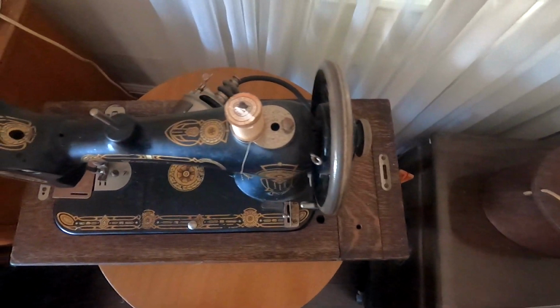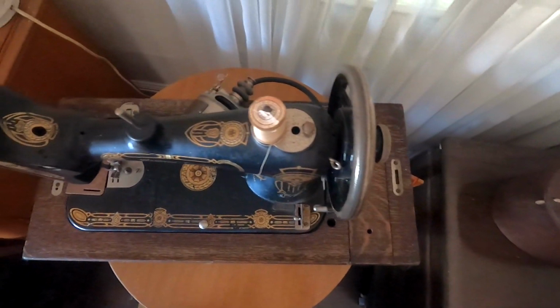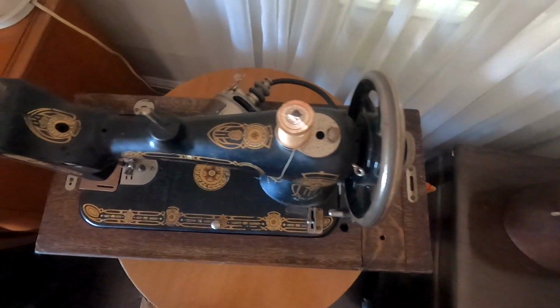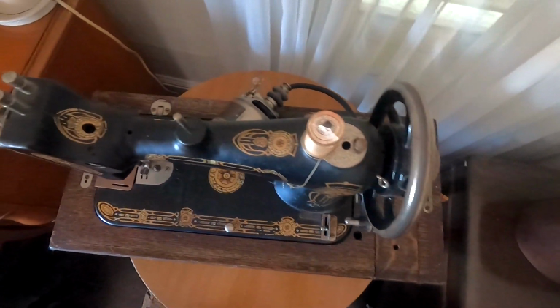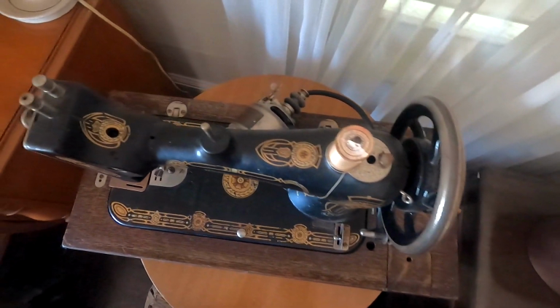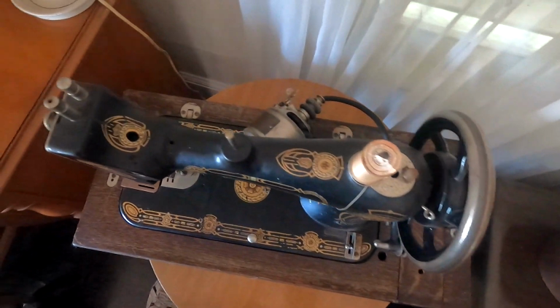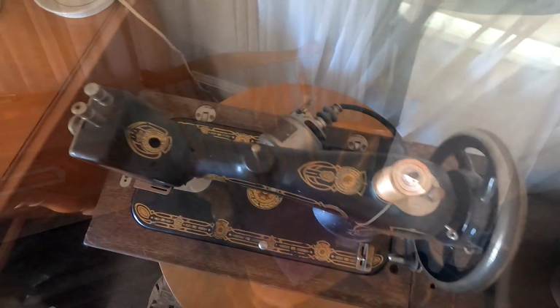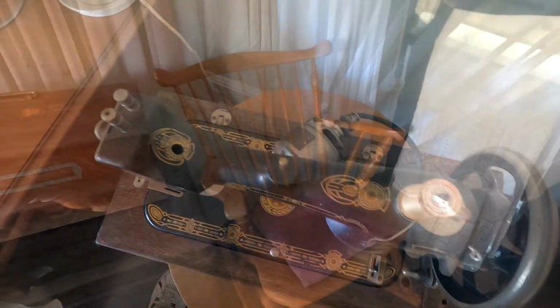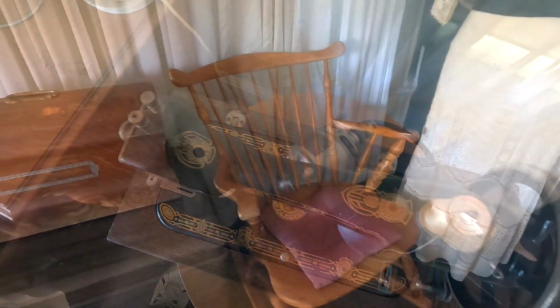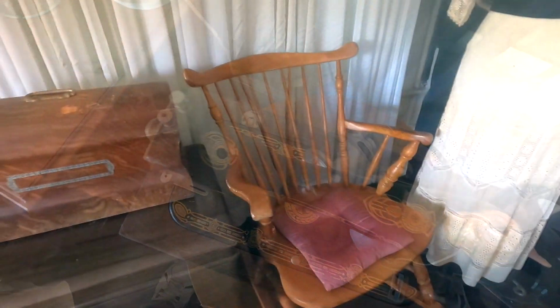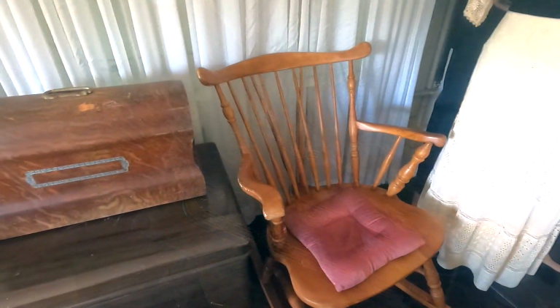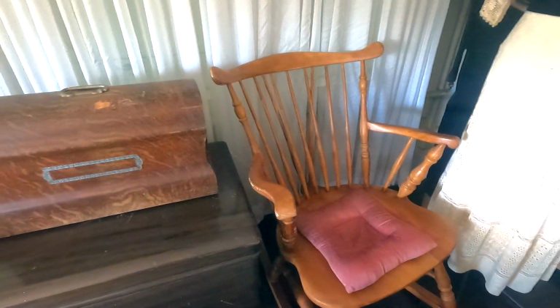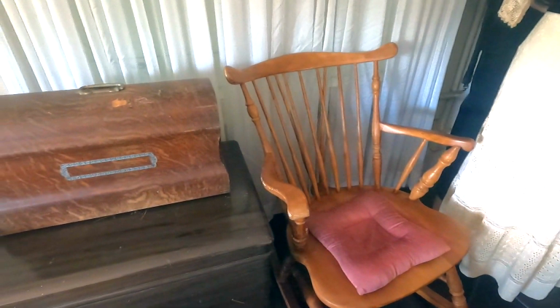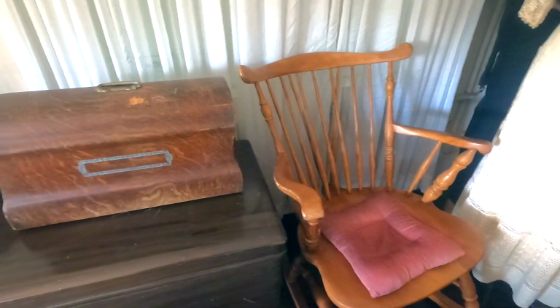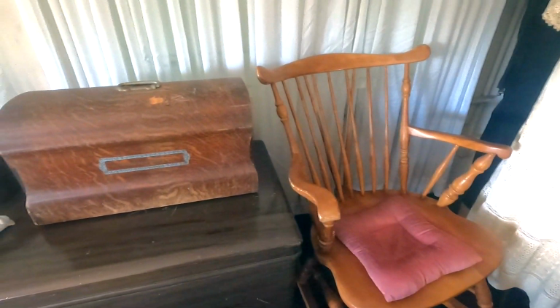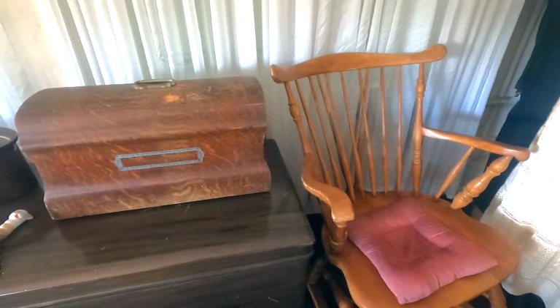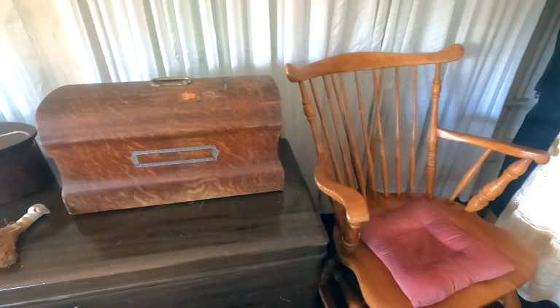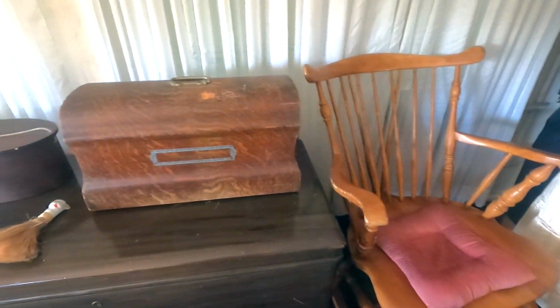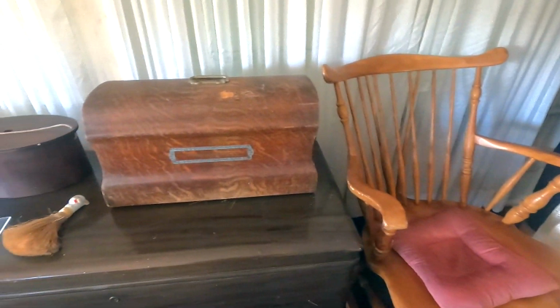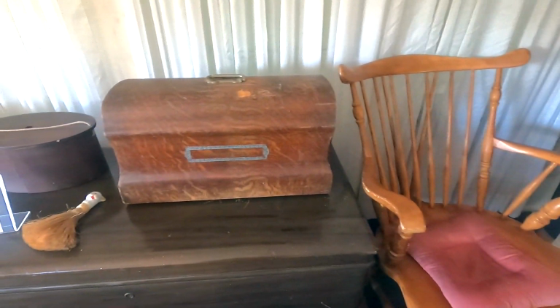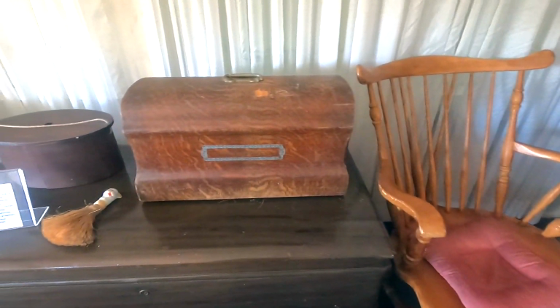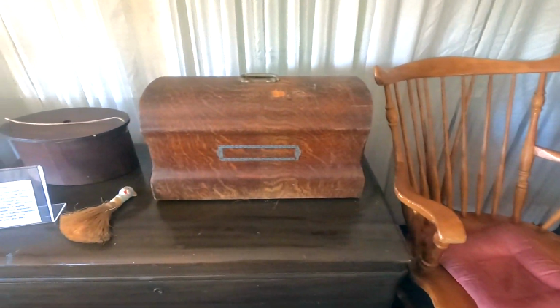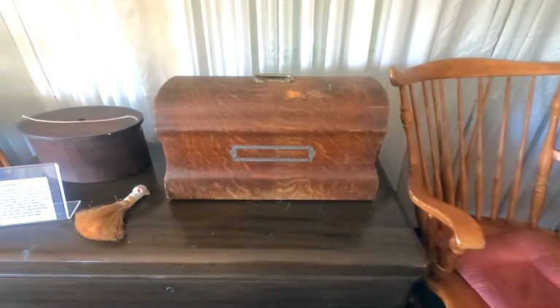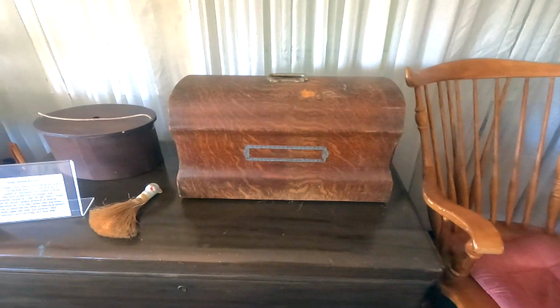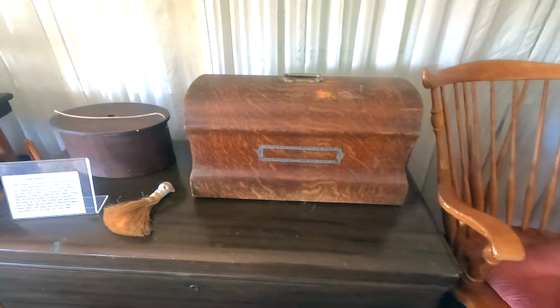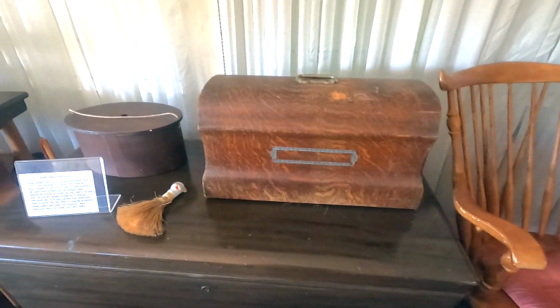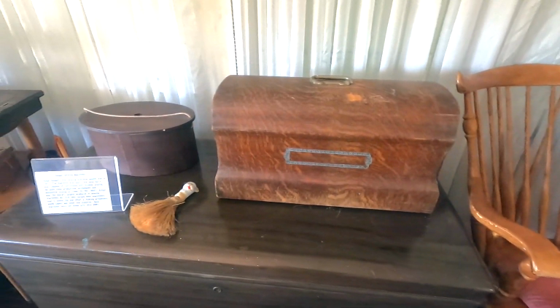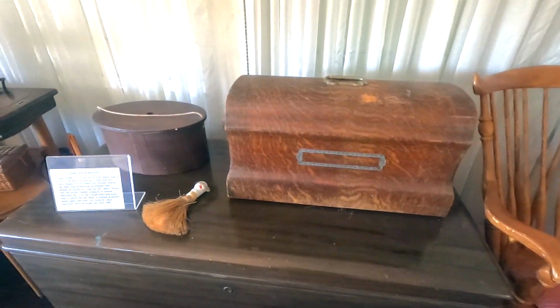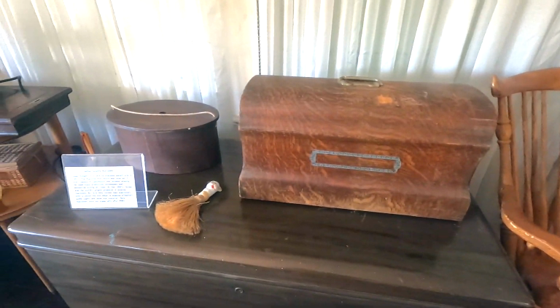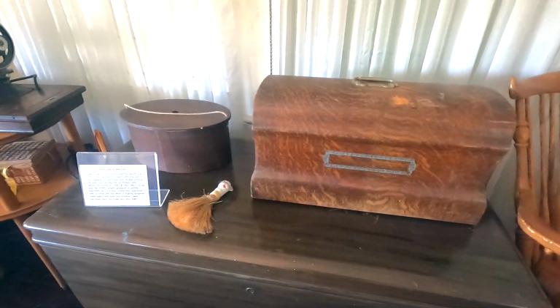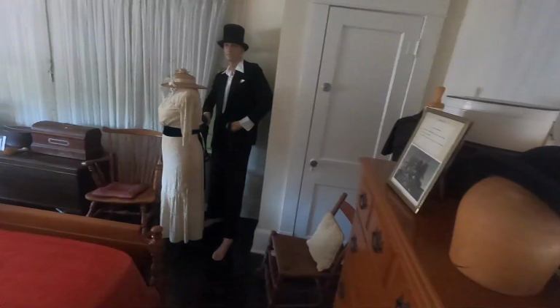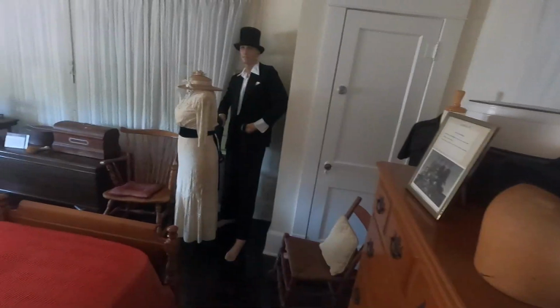We've also got an antique table set up with an iron. But this was their guest room.